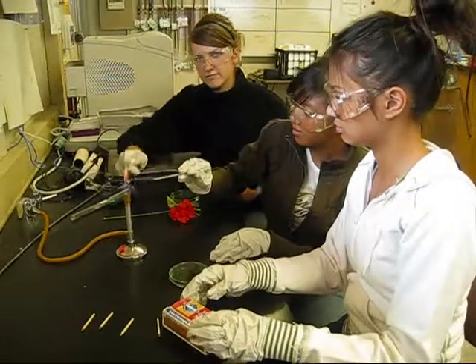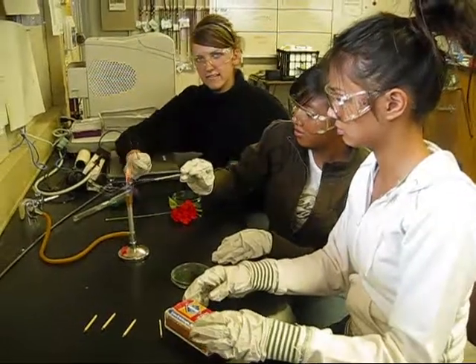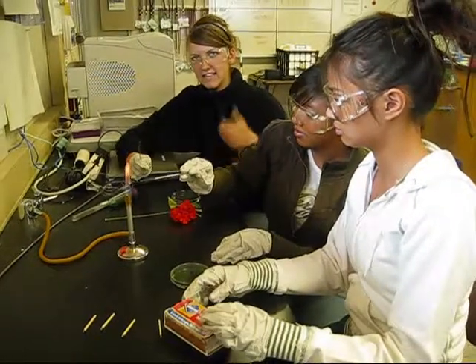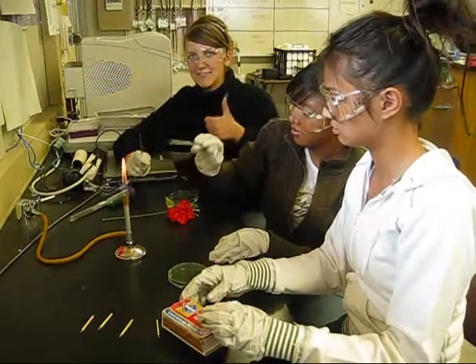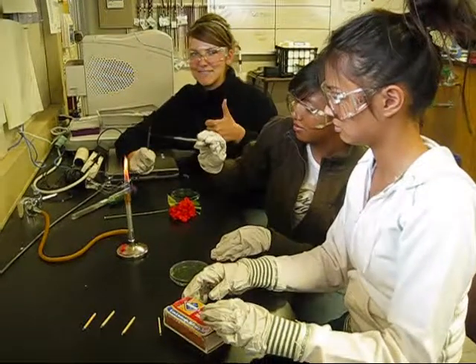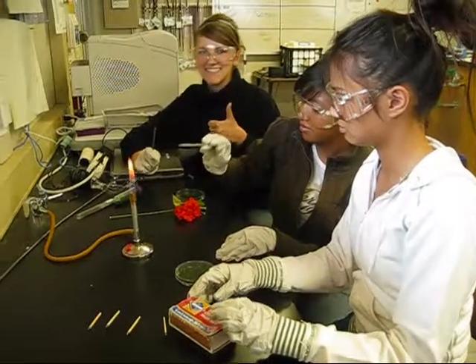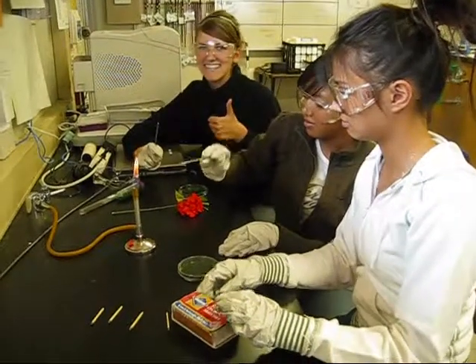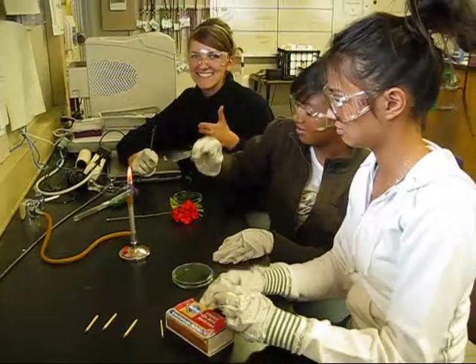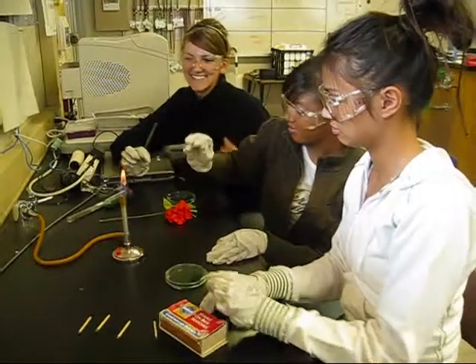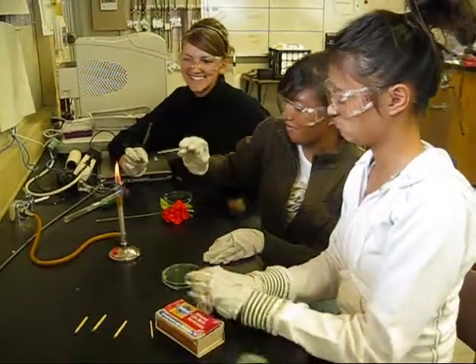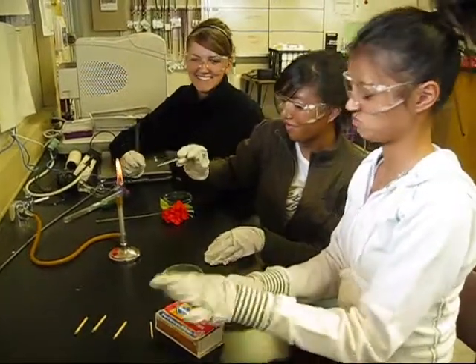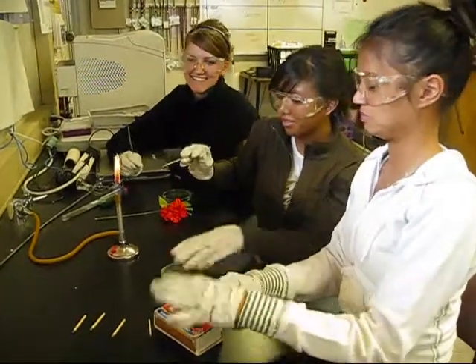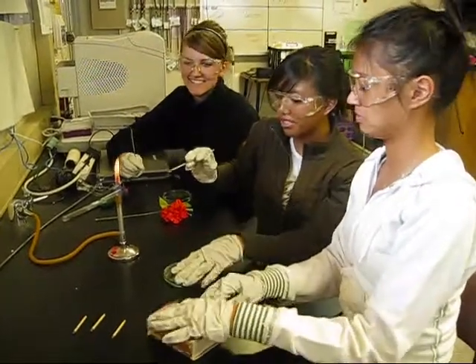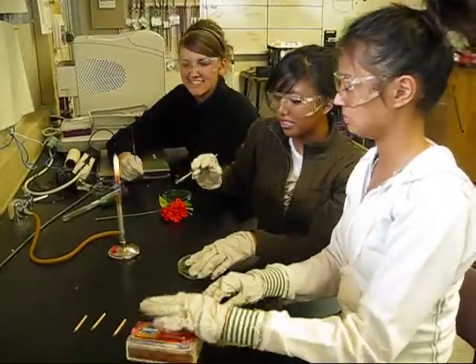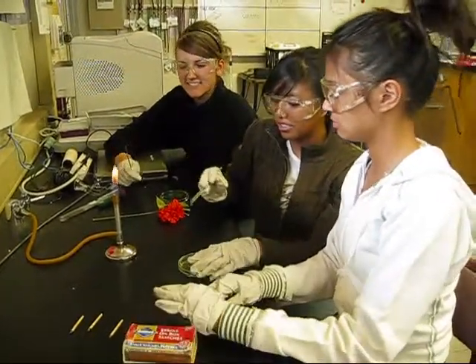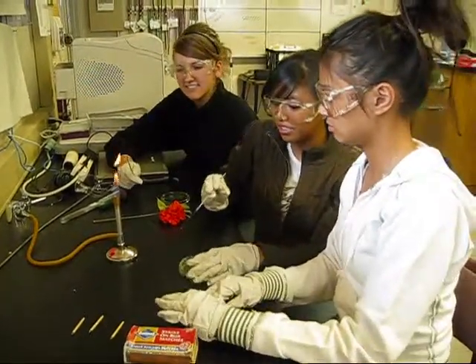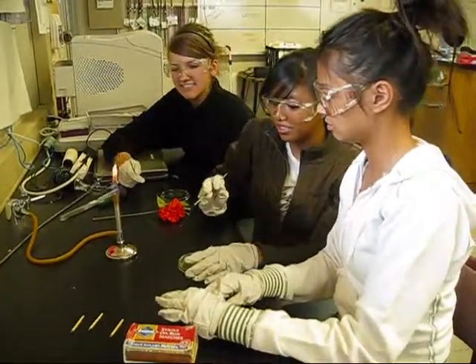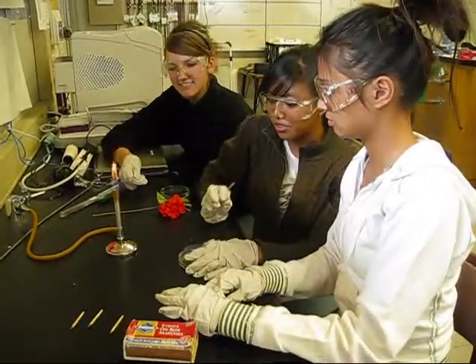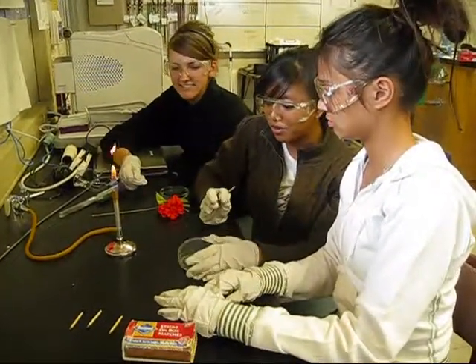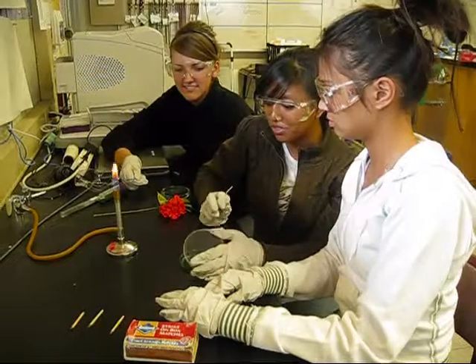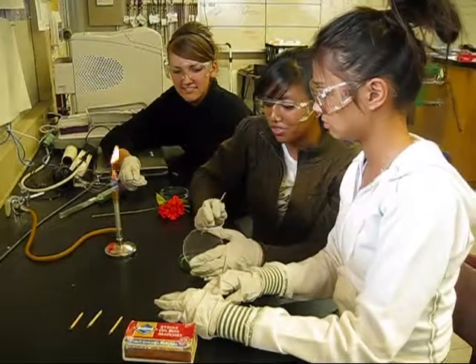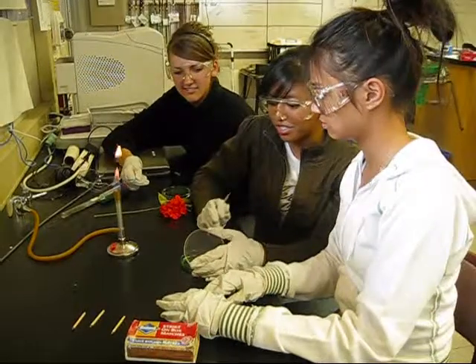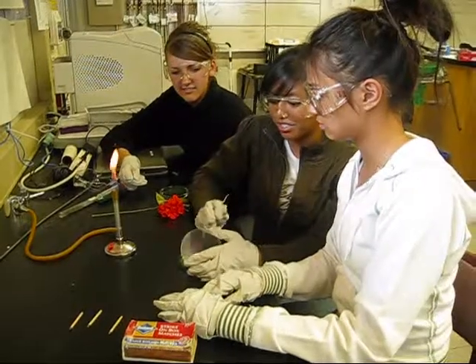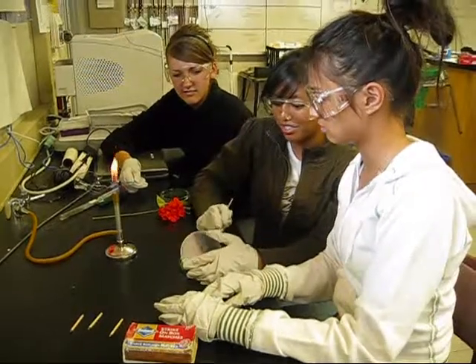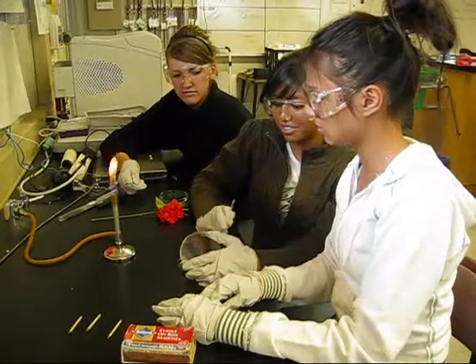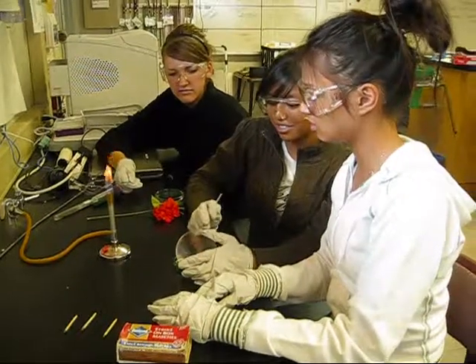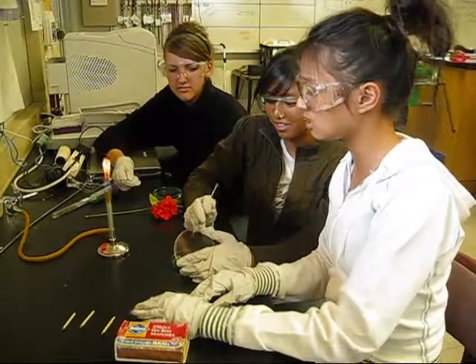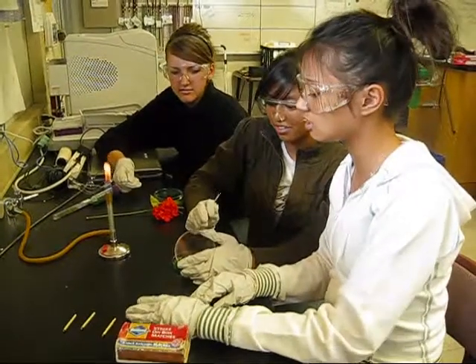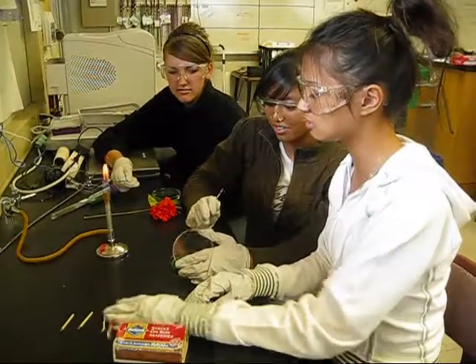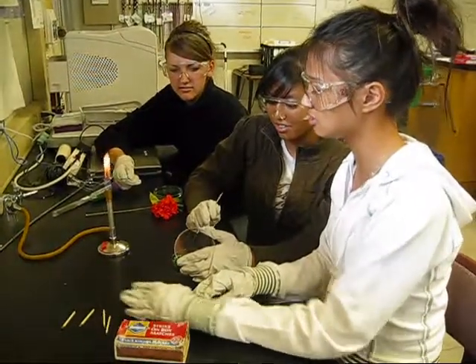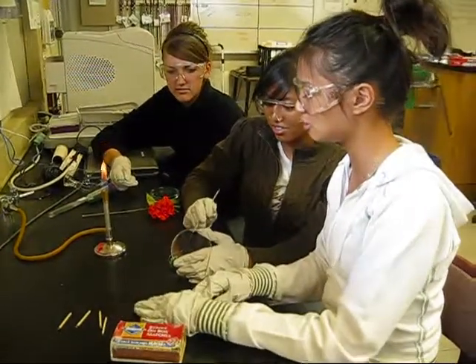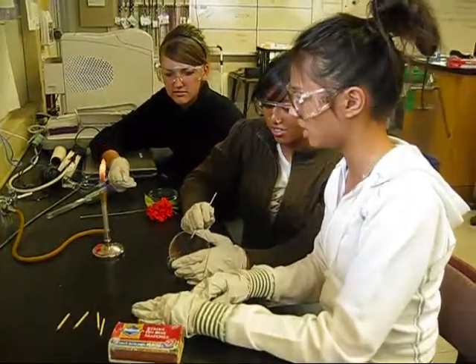I like flames now. This agar smells so bad.